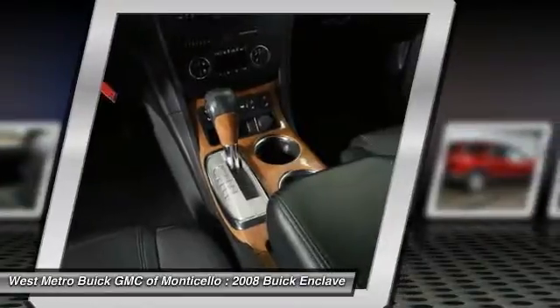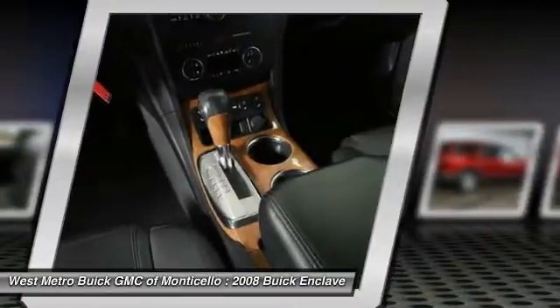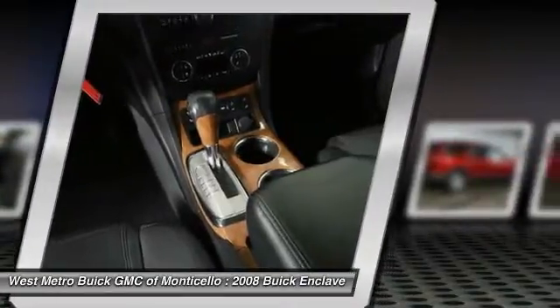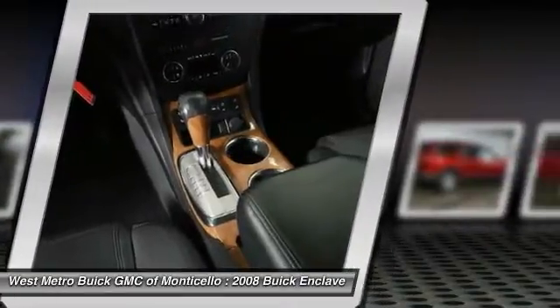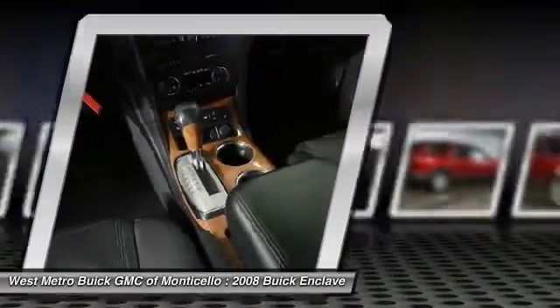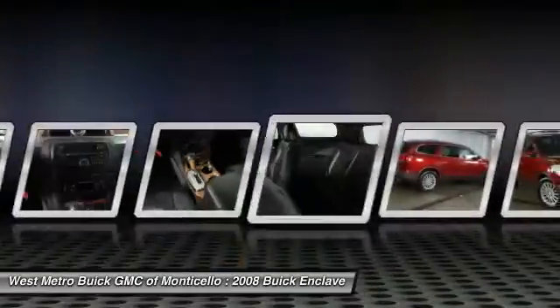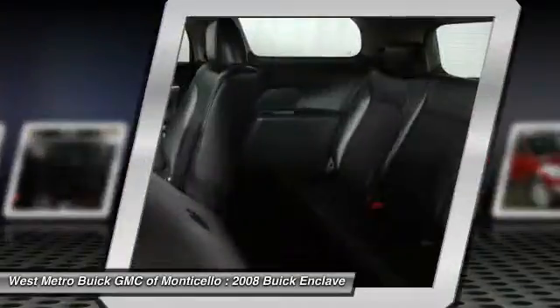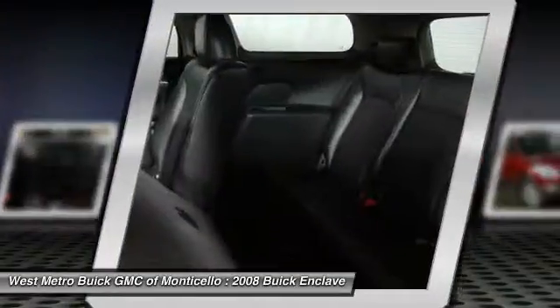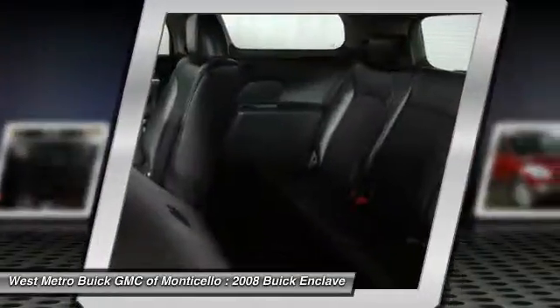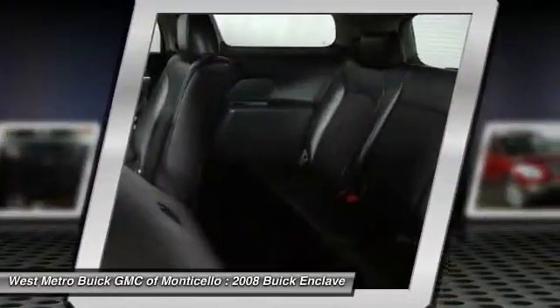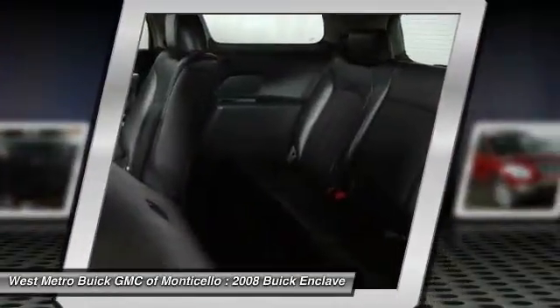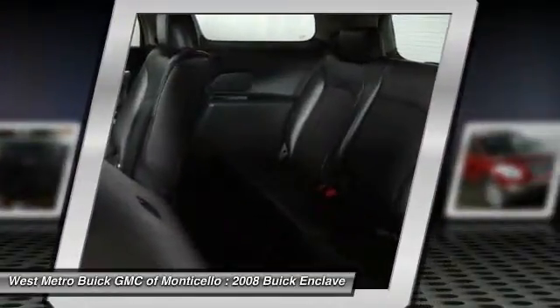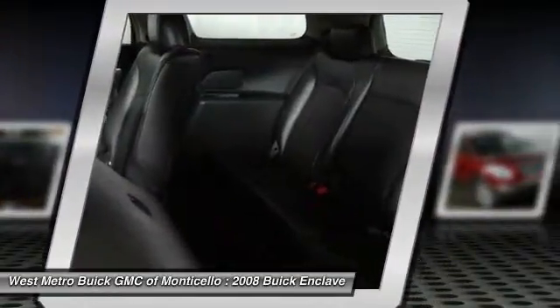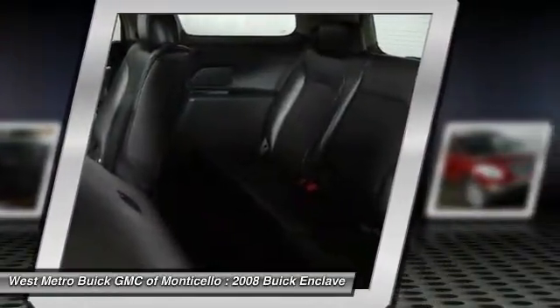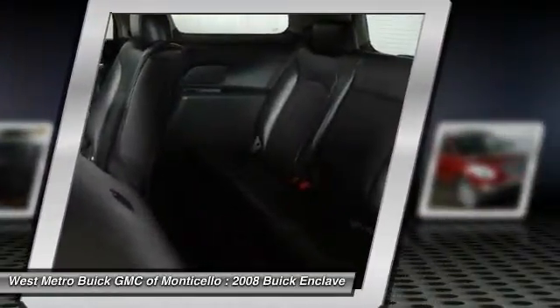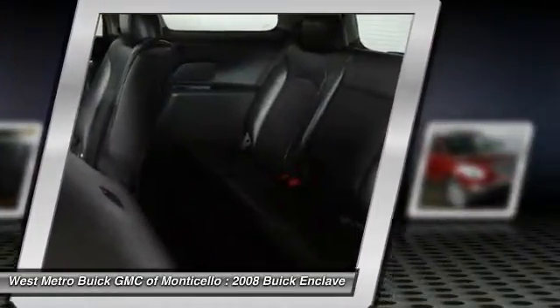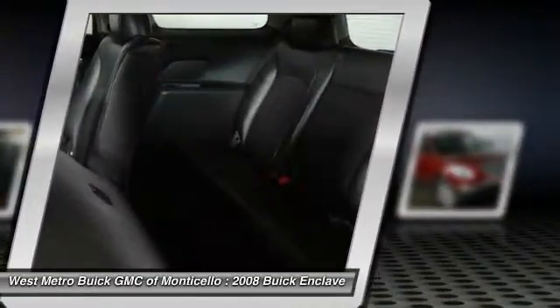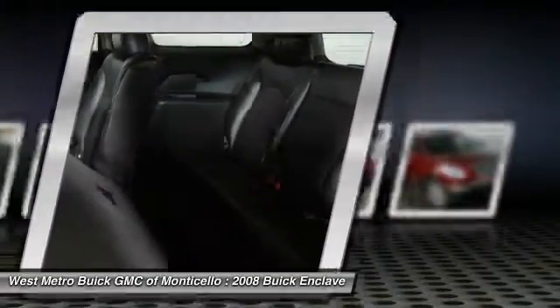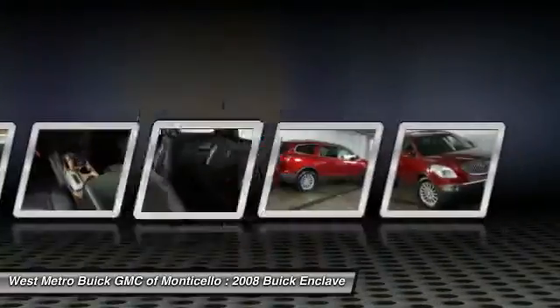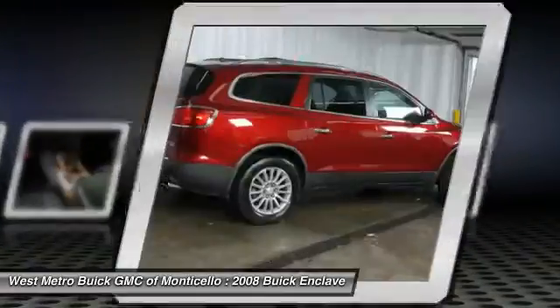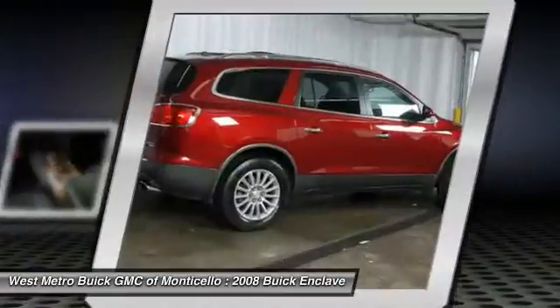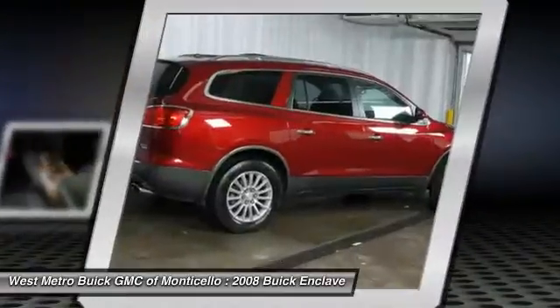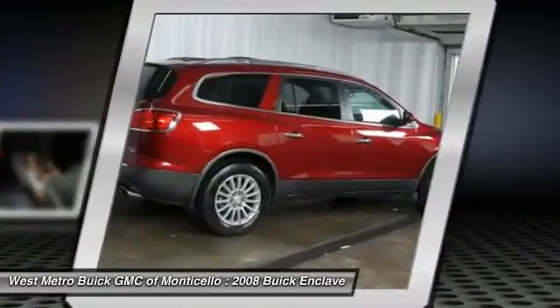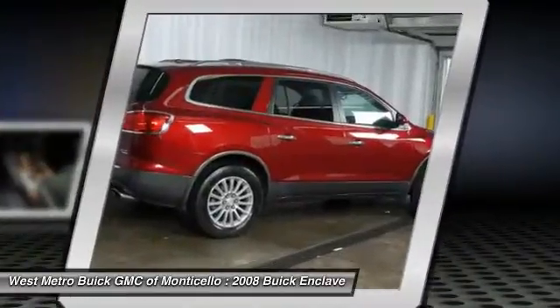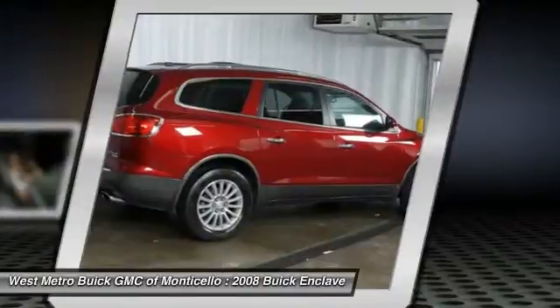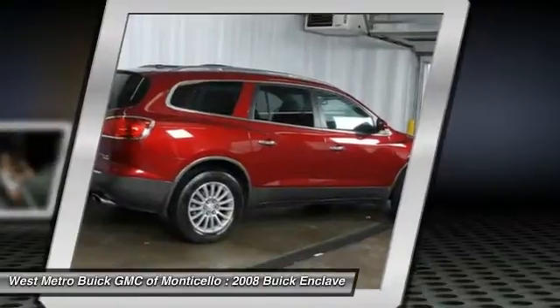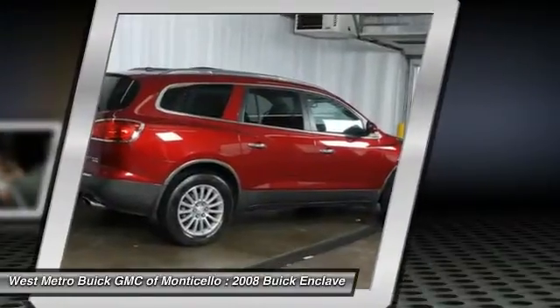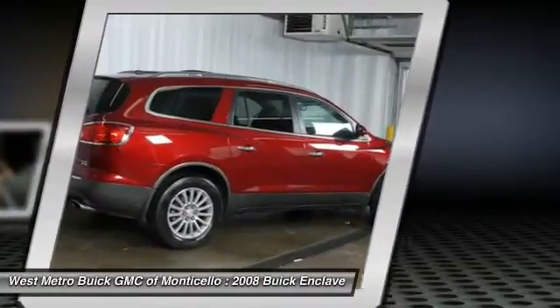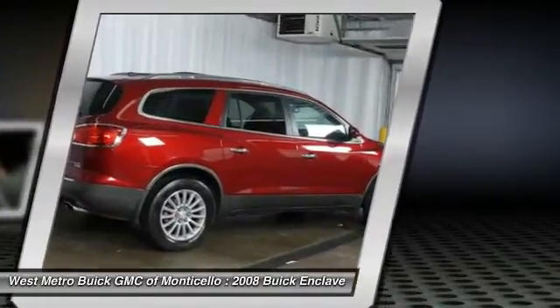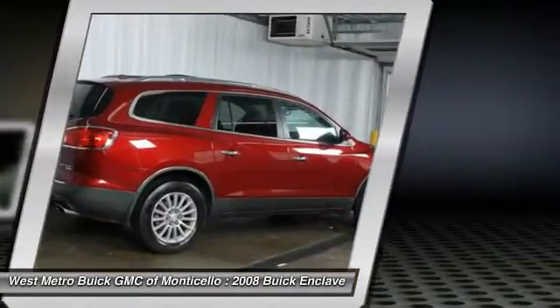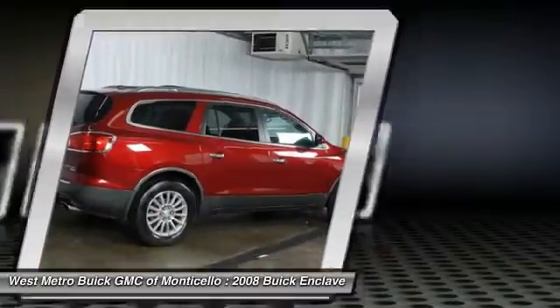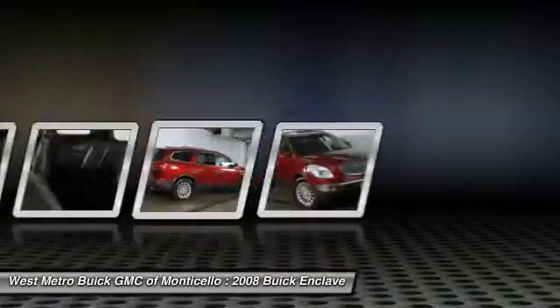Front air conditioning, power steering, cruise control, automatic climate control, AM-FM stereo radio.